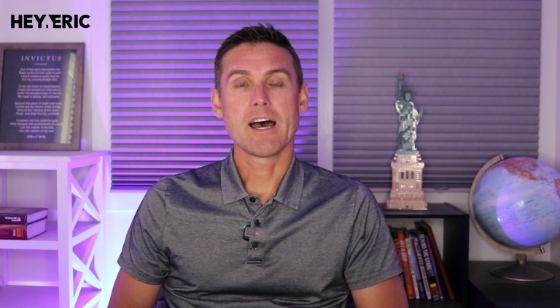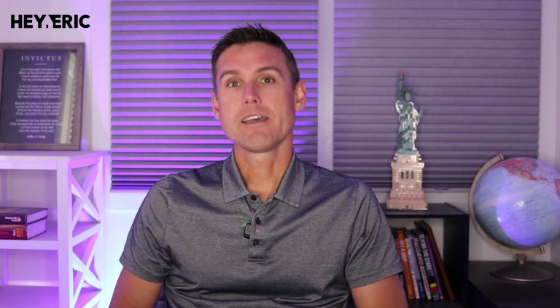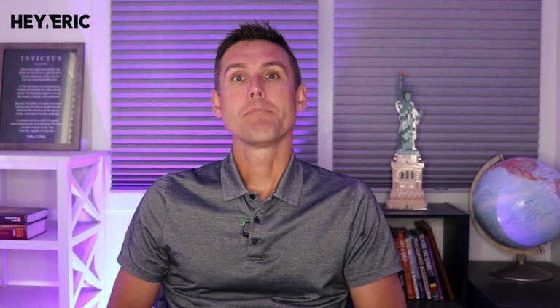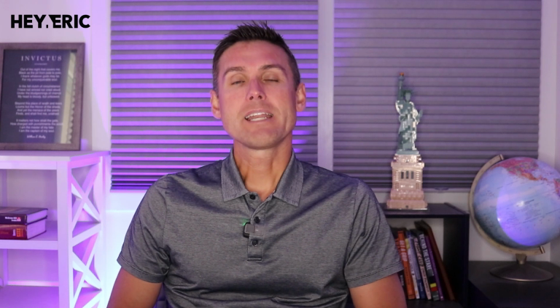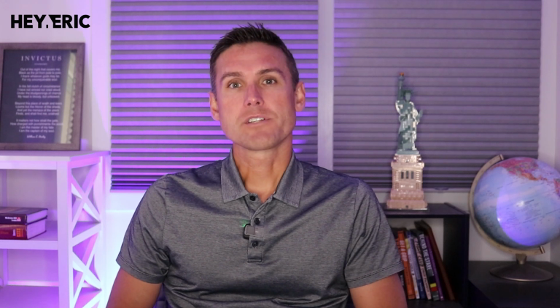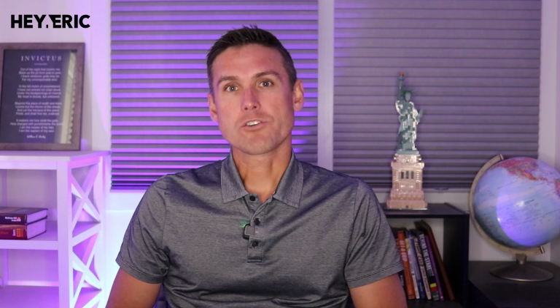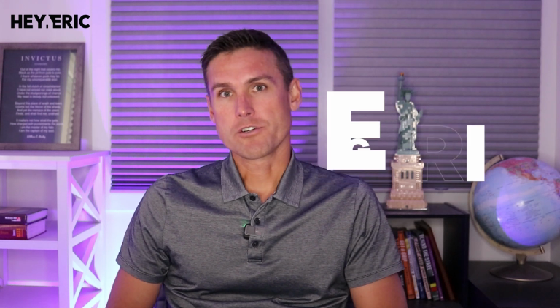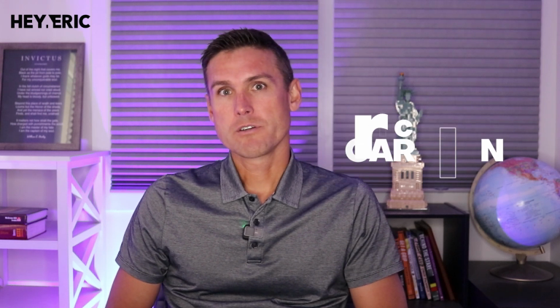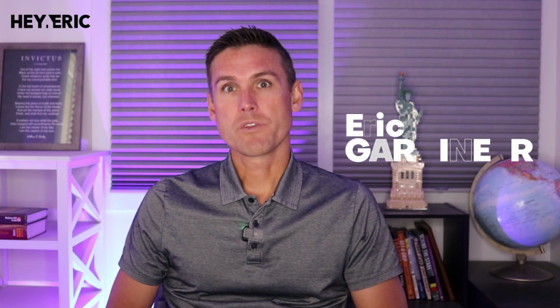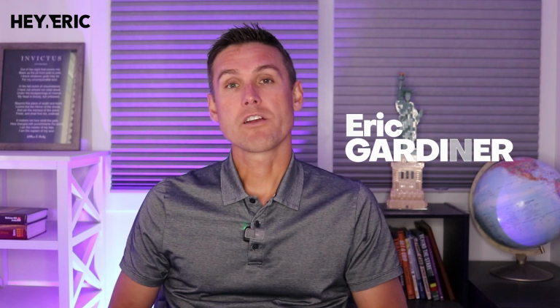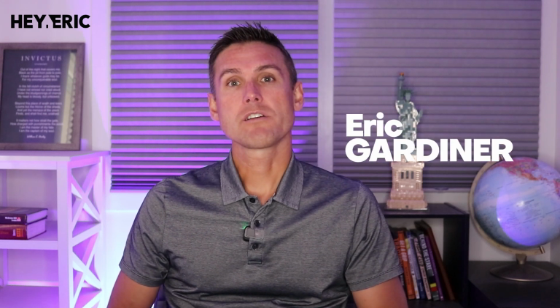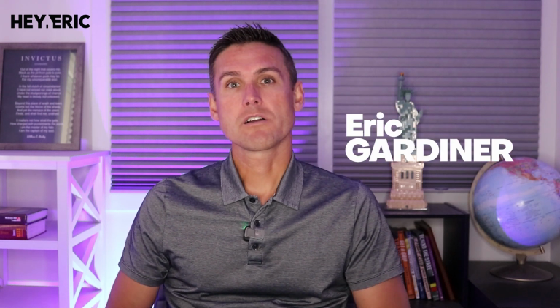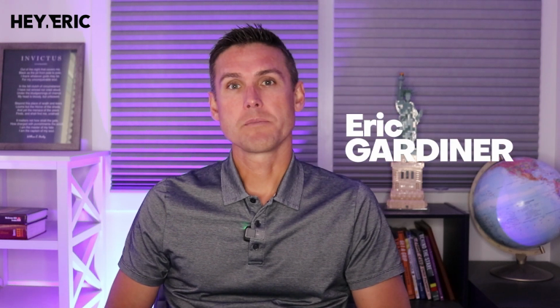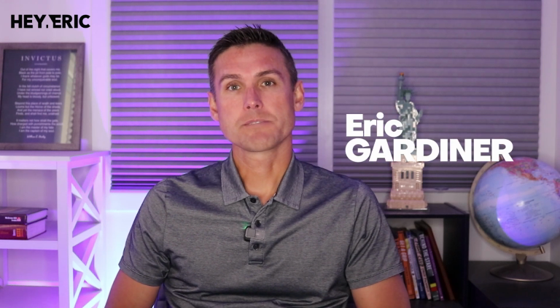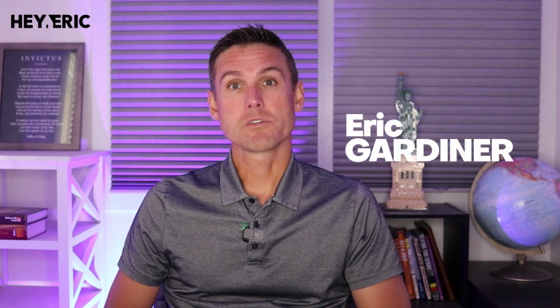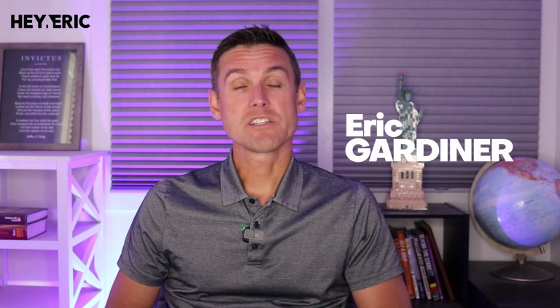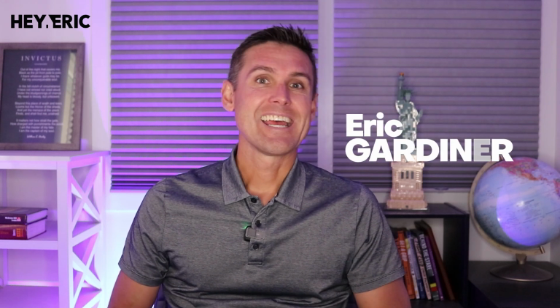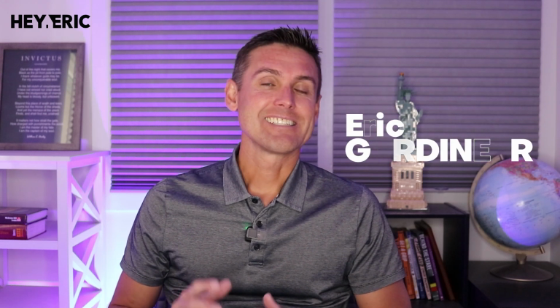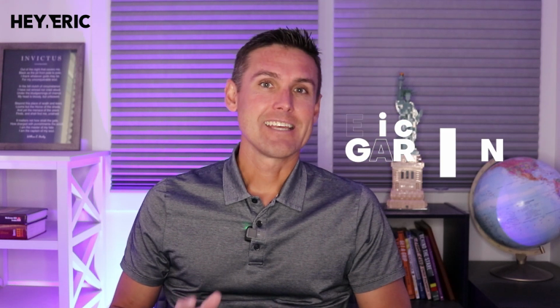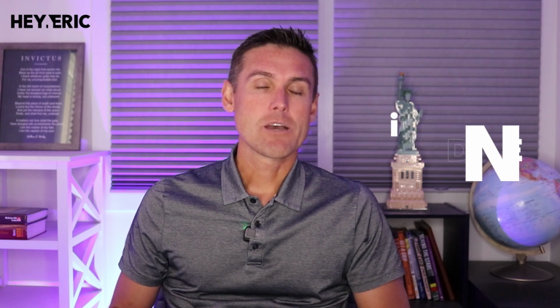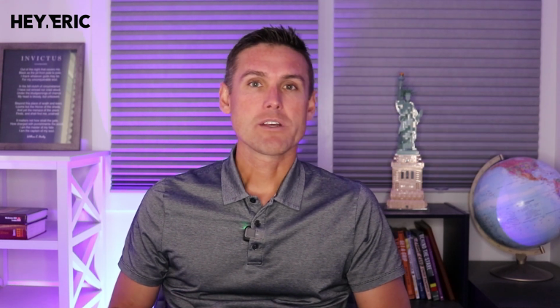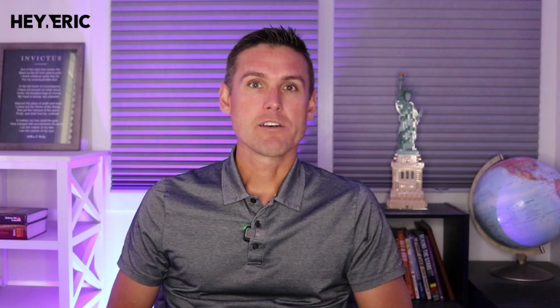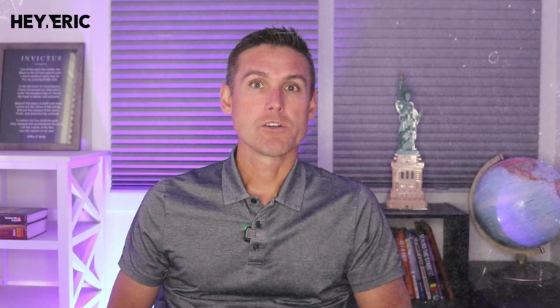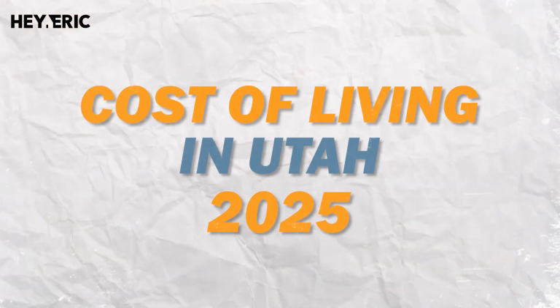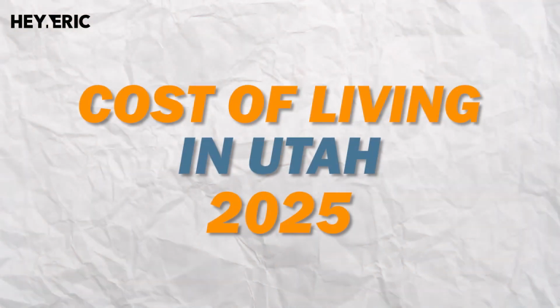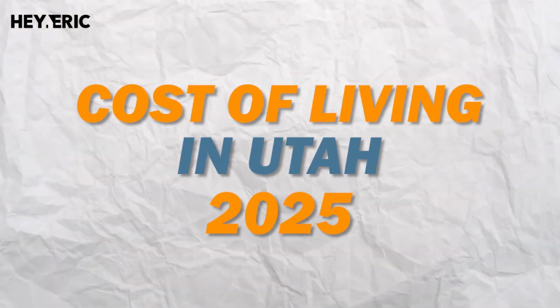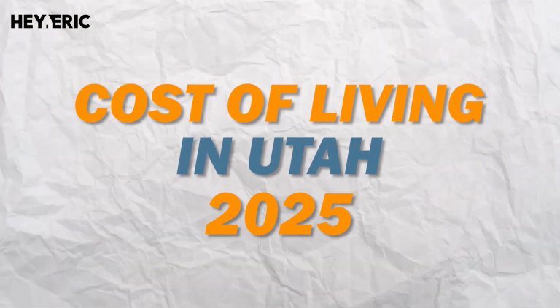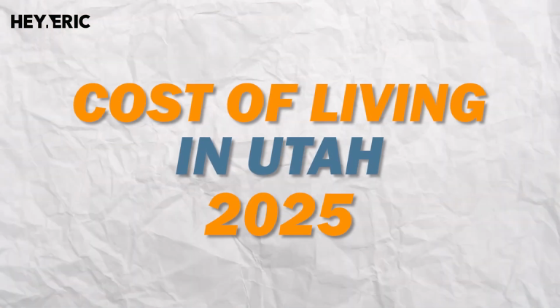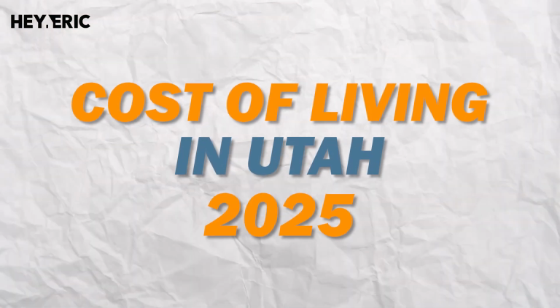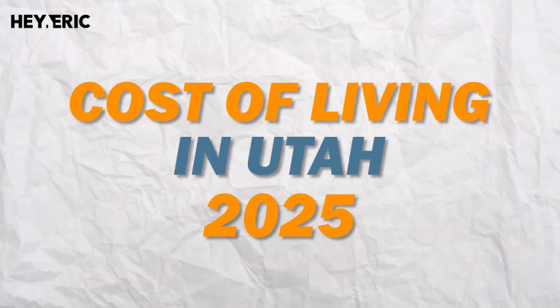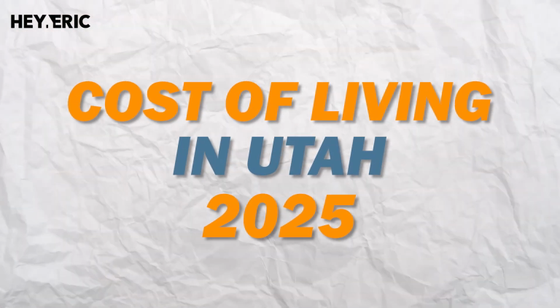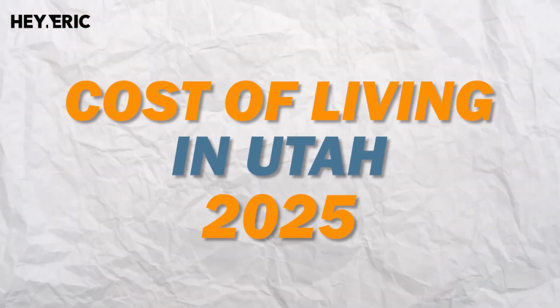Hi, my name is Eric Gardner with HeyEric.com and EXP Realty, and today I want to cover the basic cost of living of Utah.